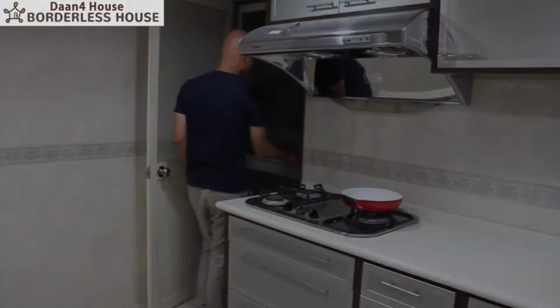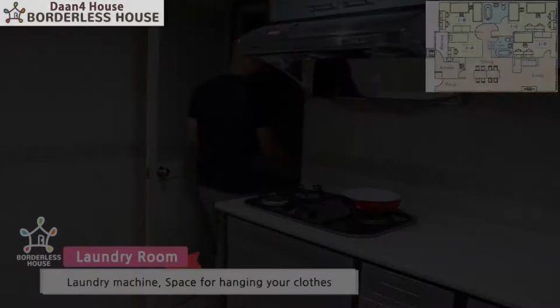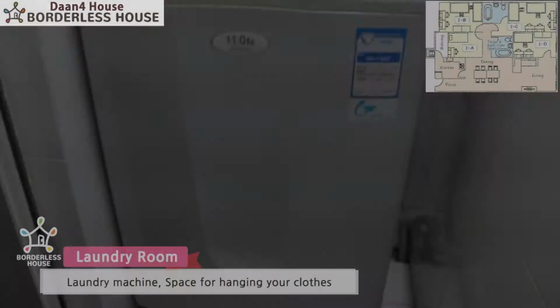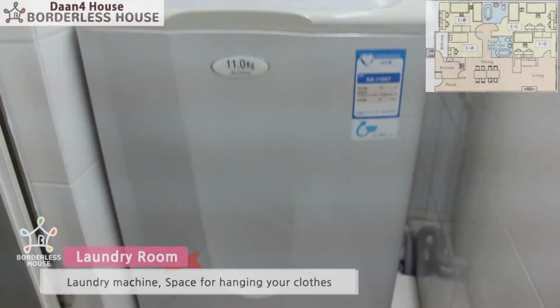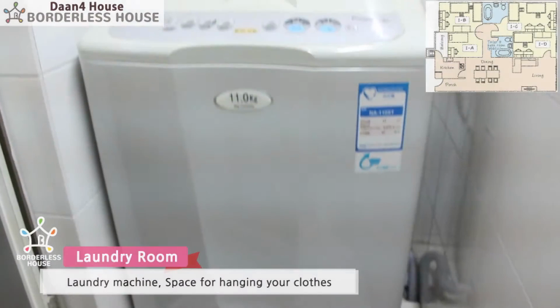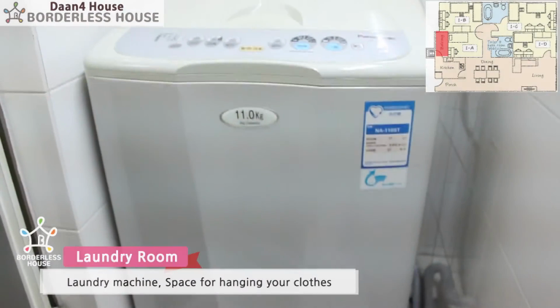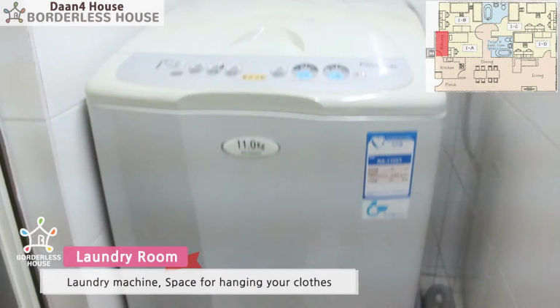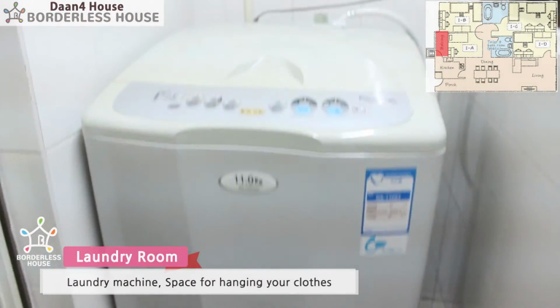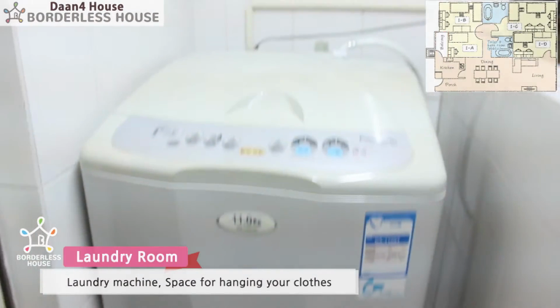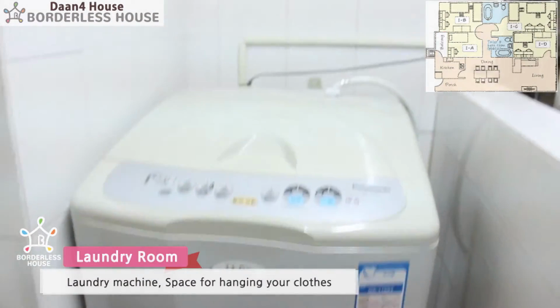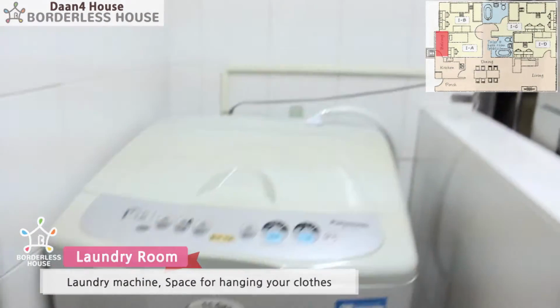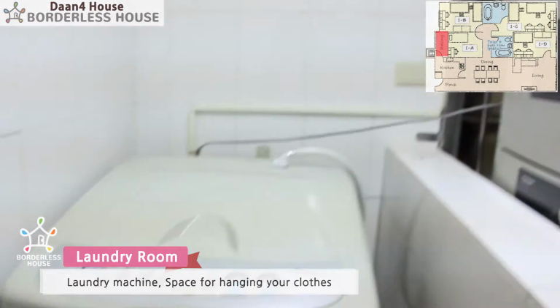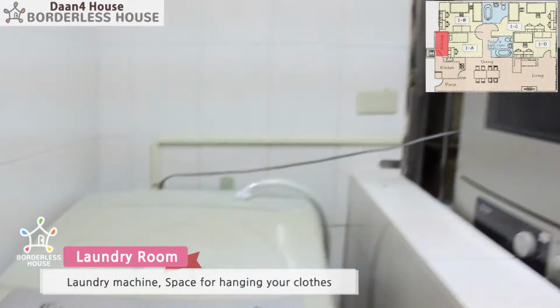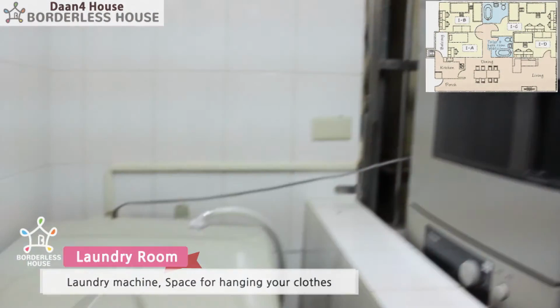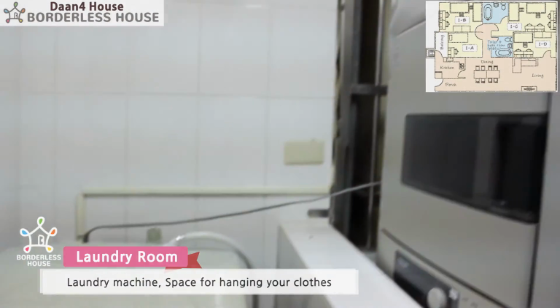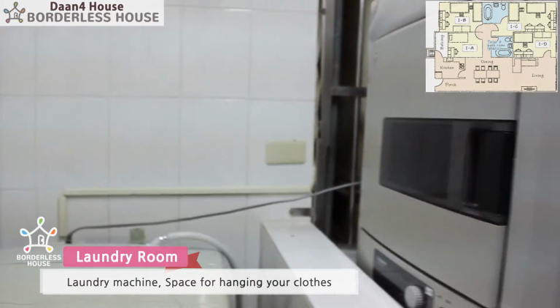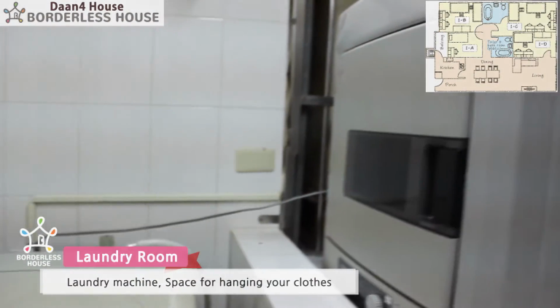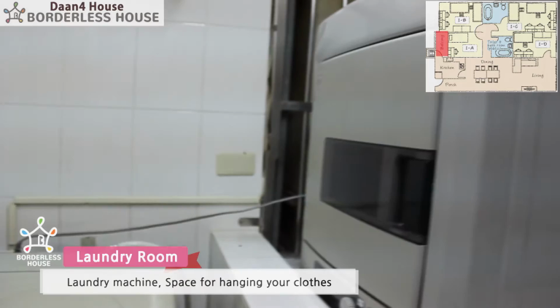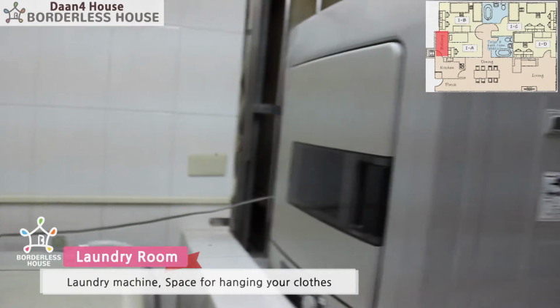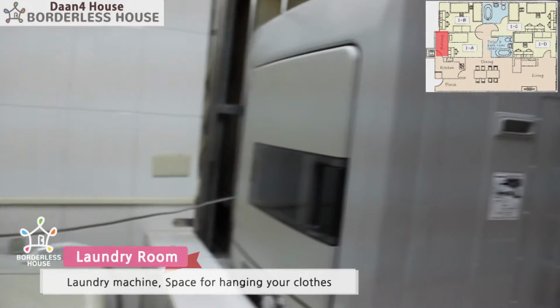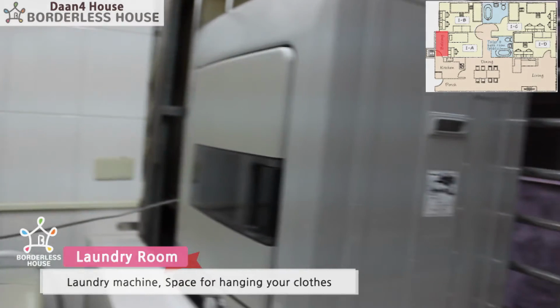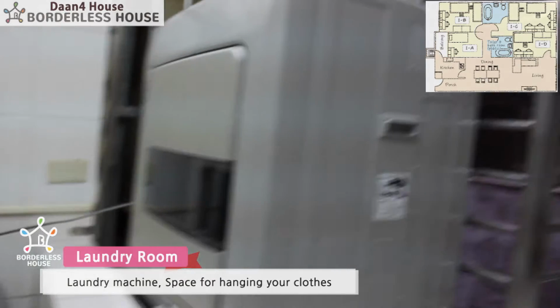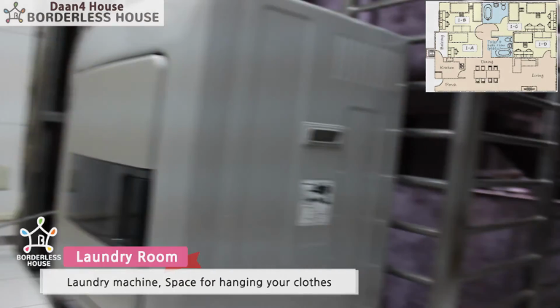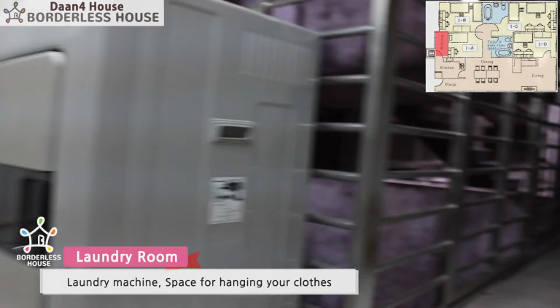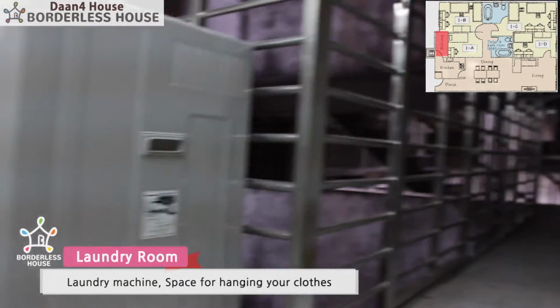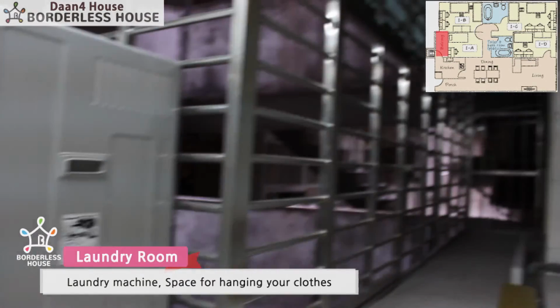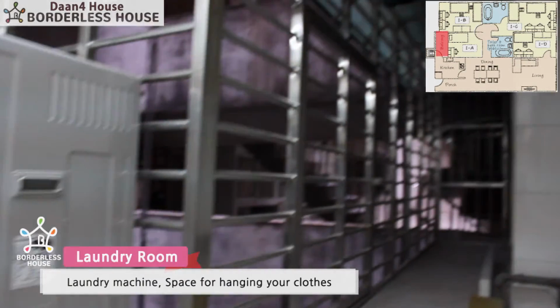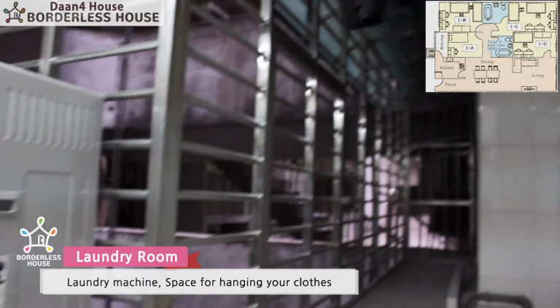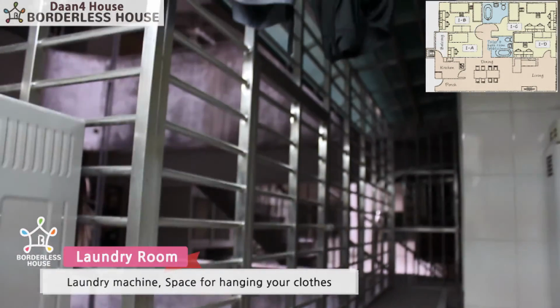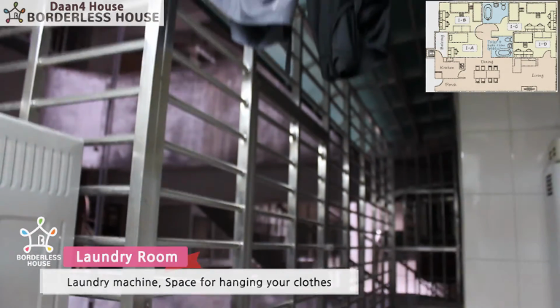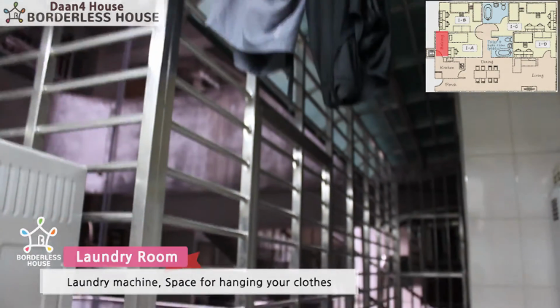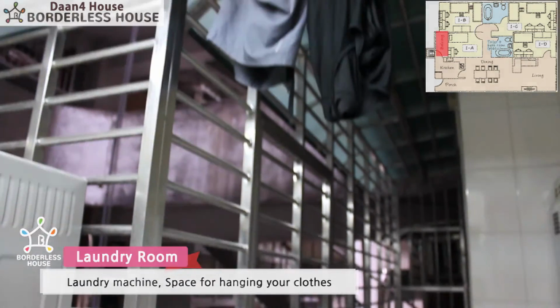Here's the laundry space. You can use the washing machine and the dryer for free, and hang your clothes here.